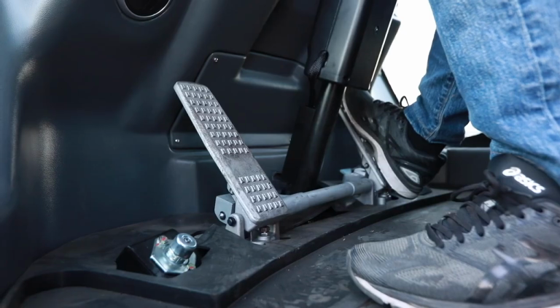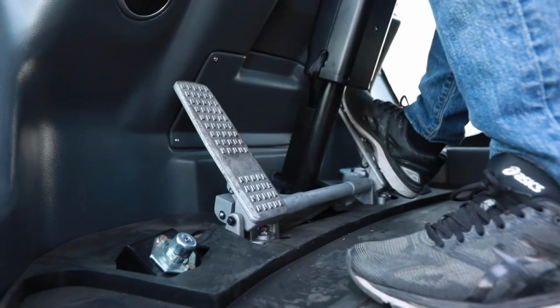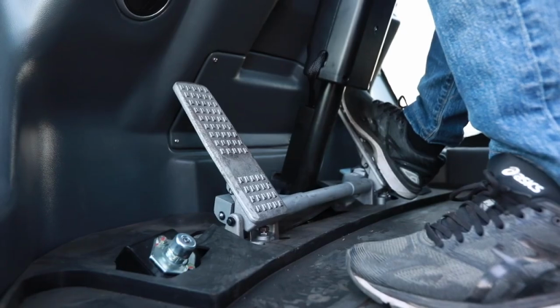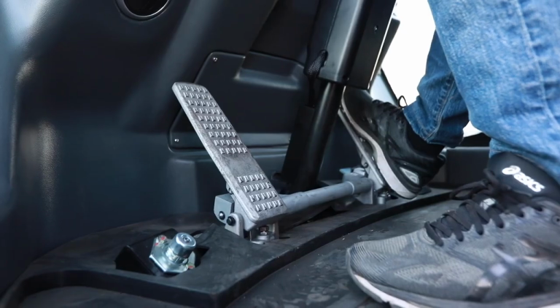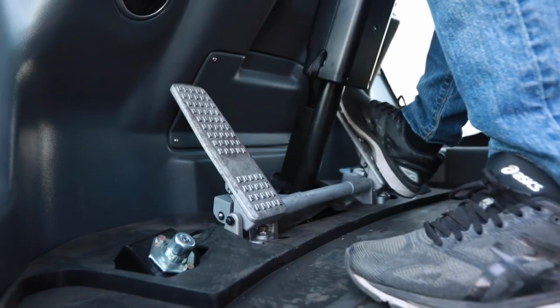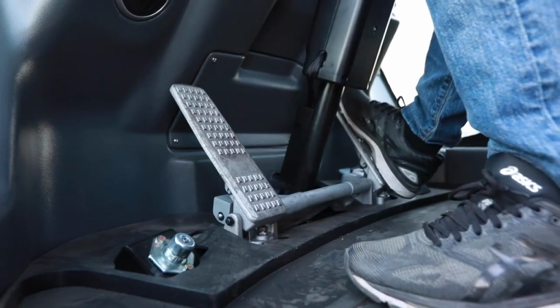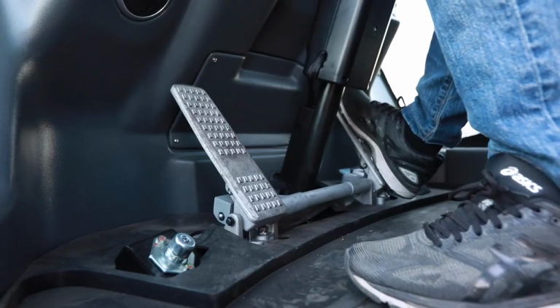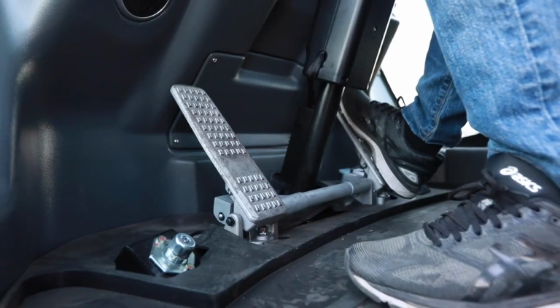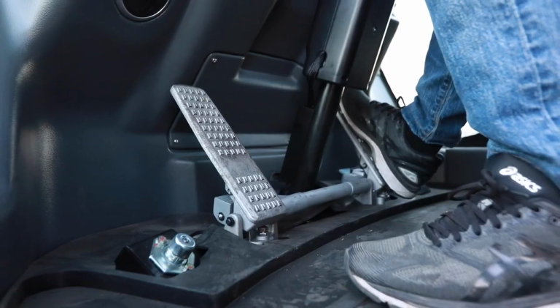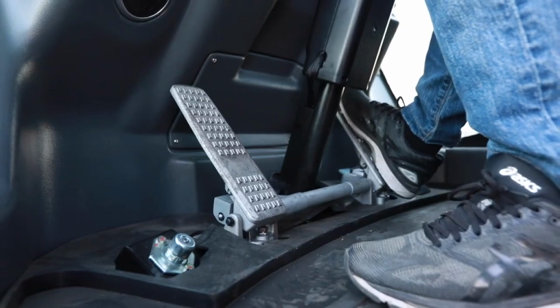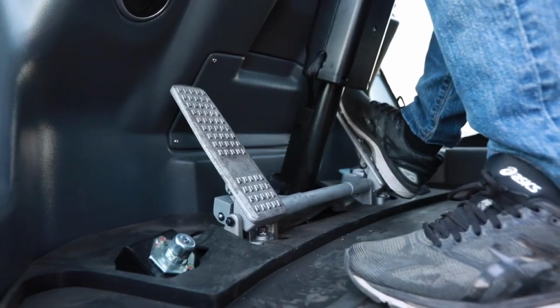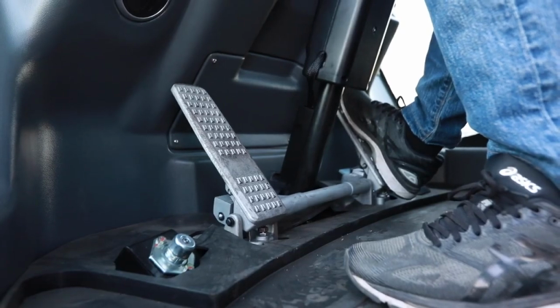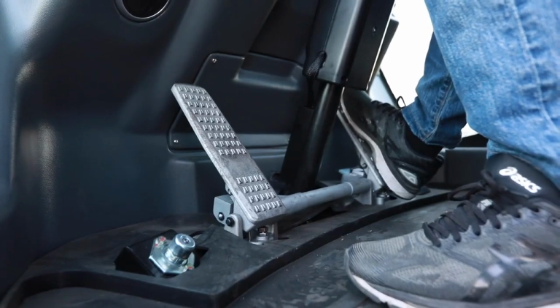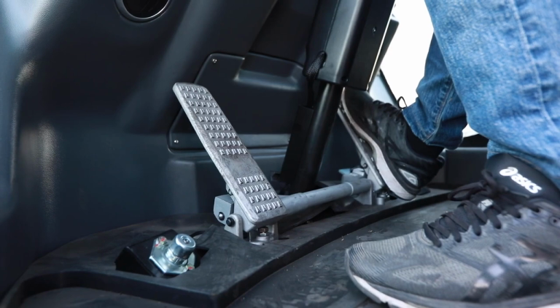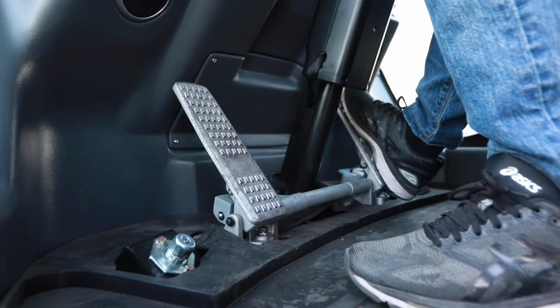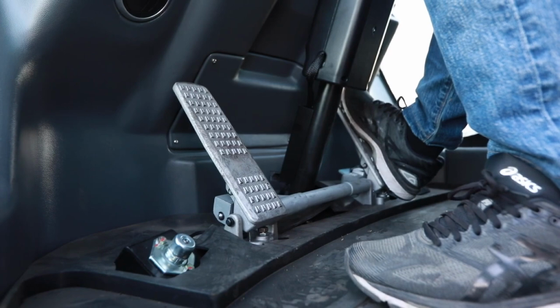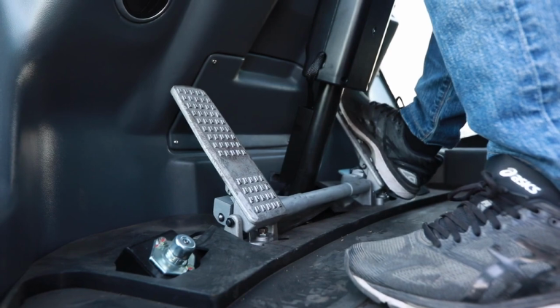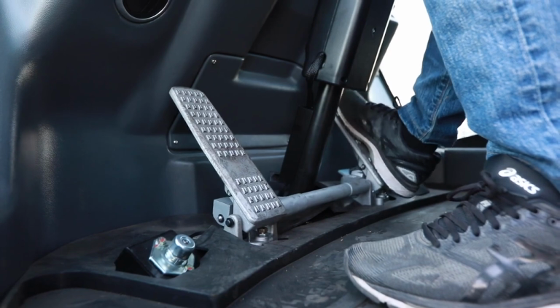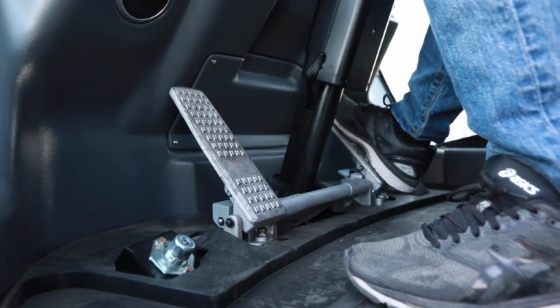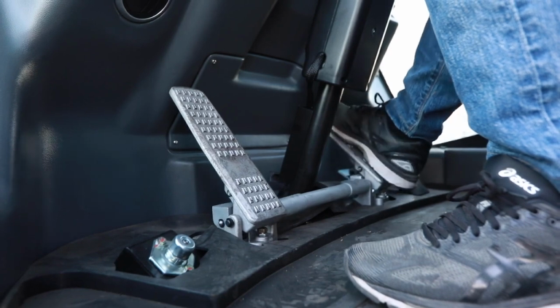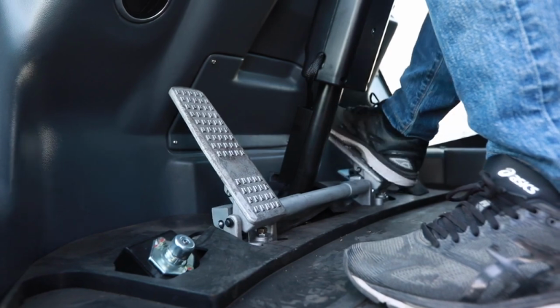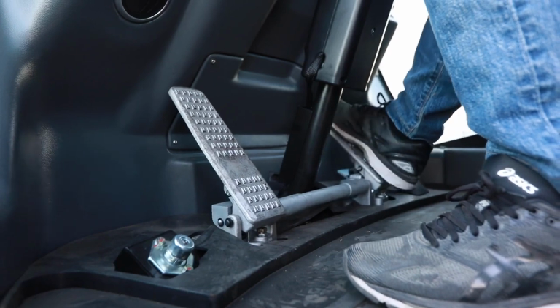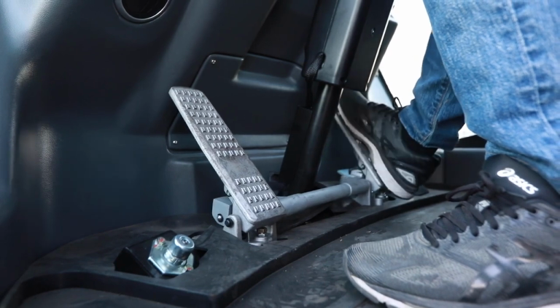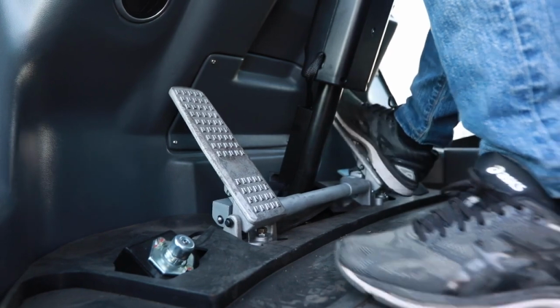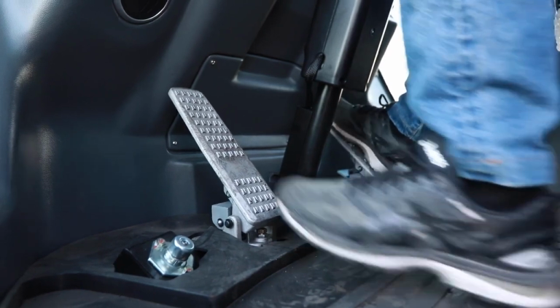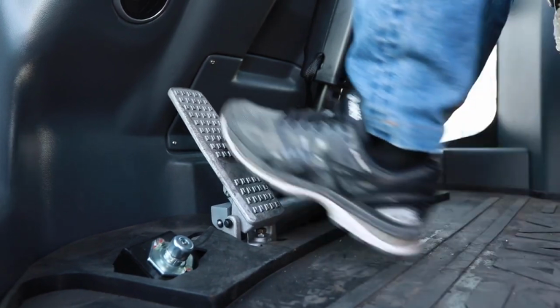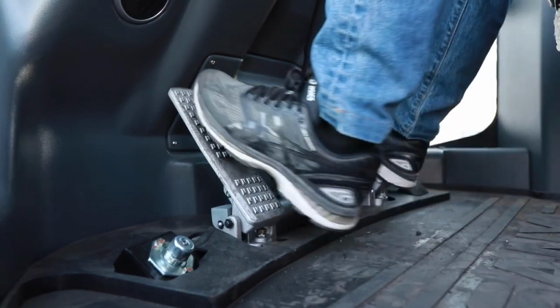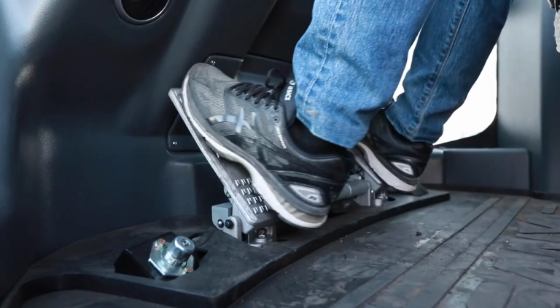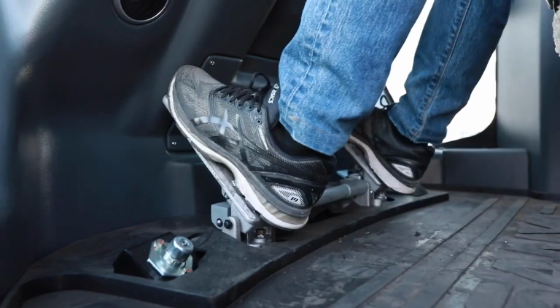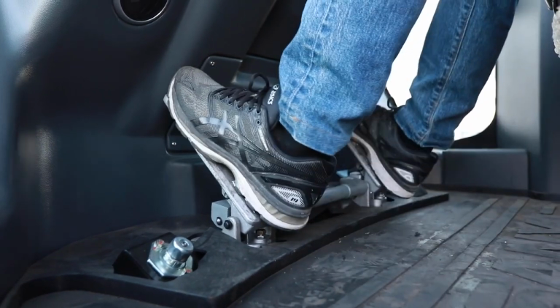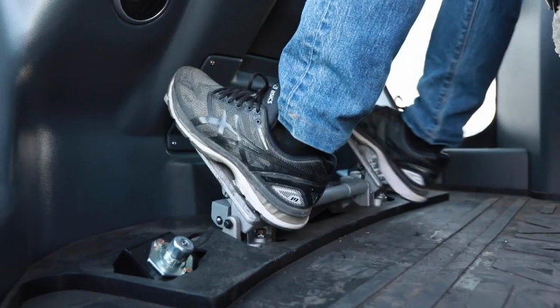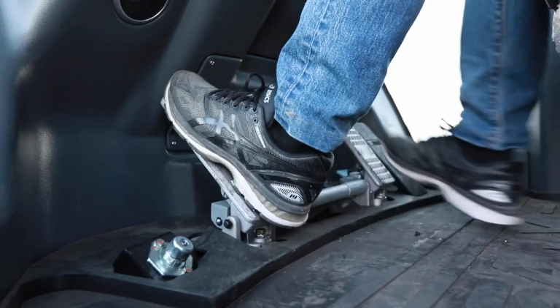Look here, there are two big brake pedals under my feet, which are very useful when an emergency happens.